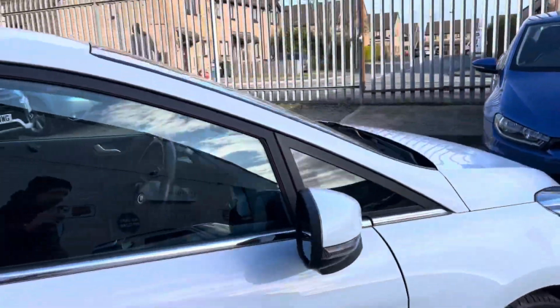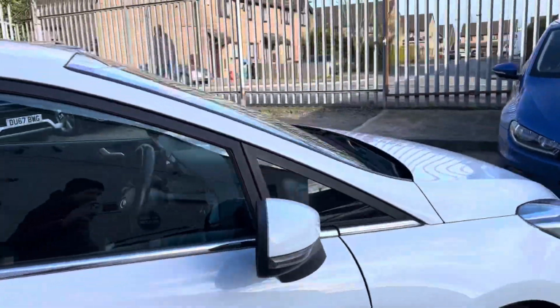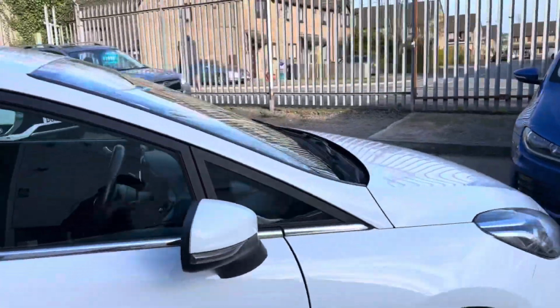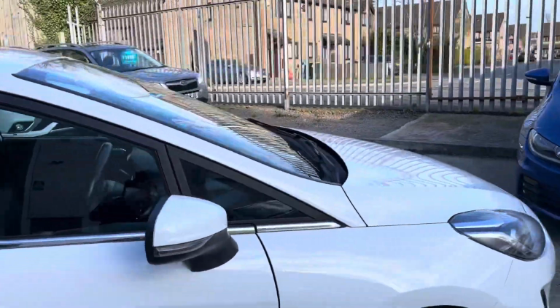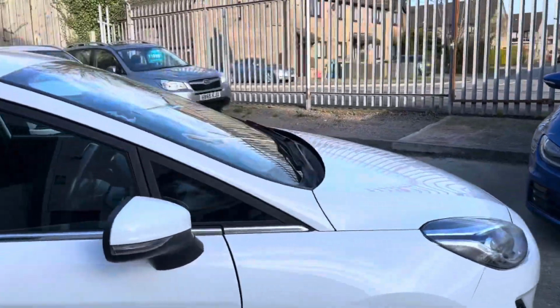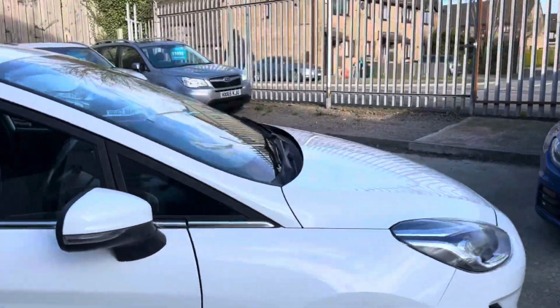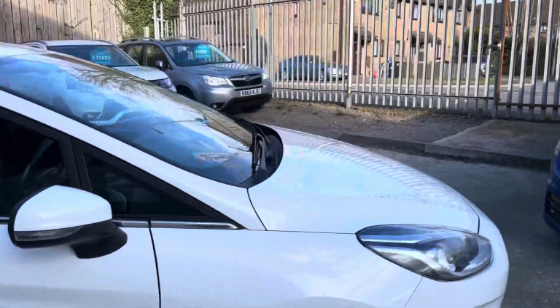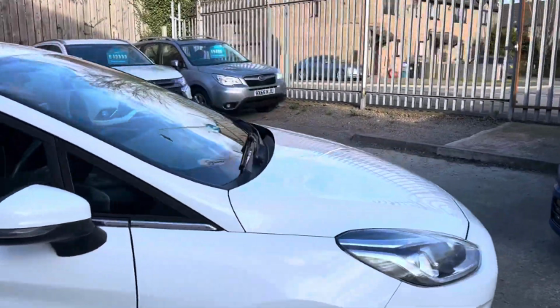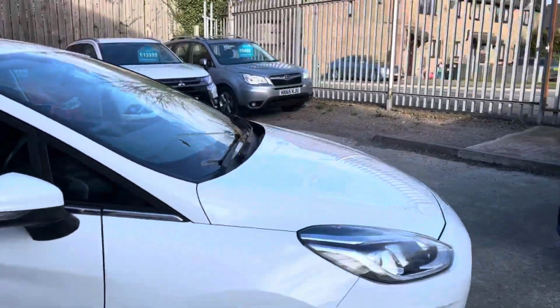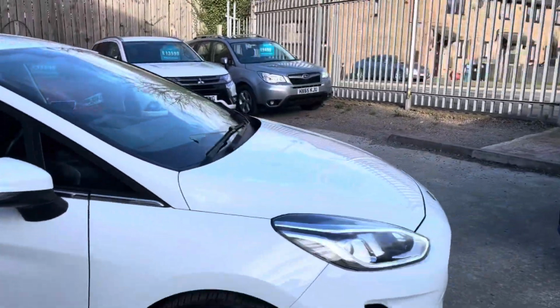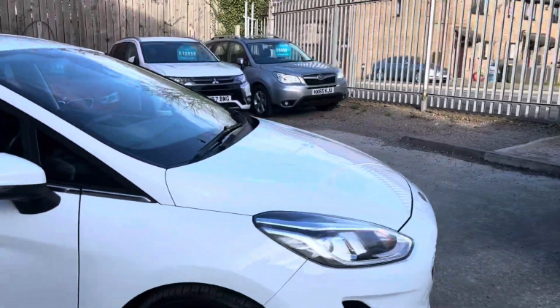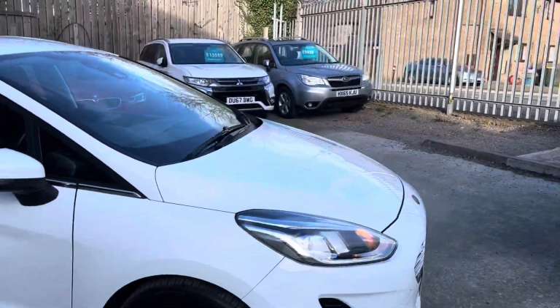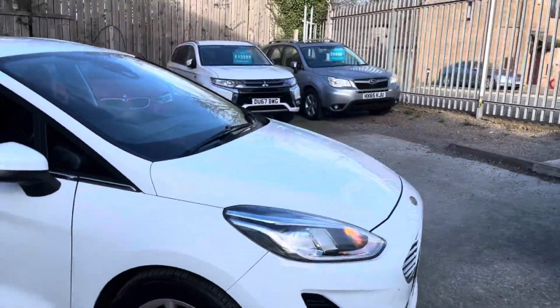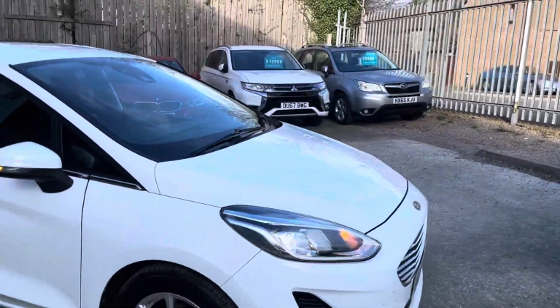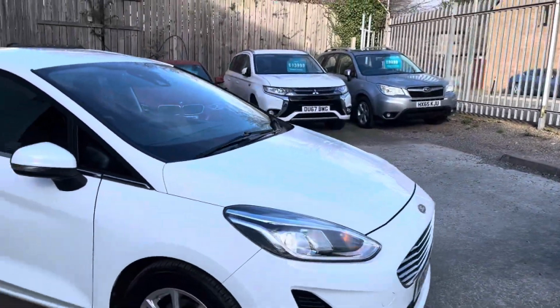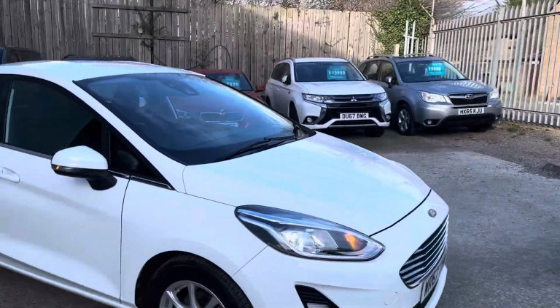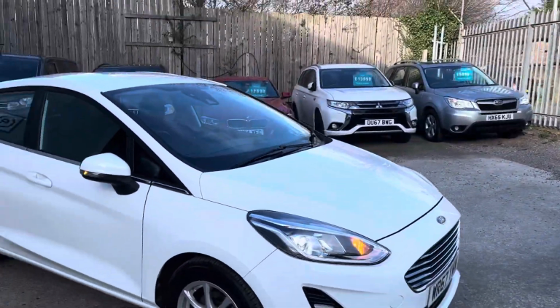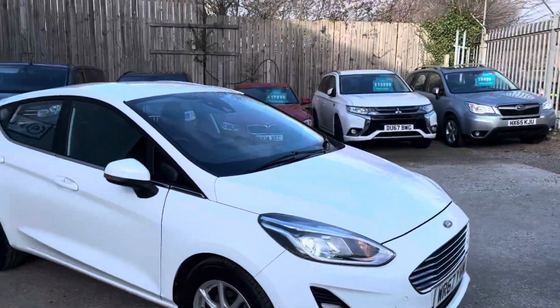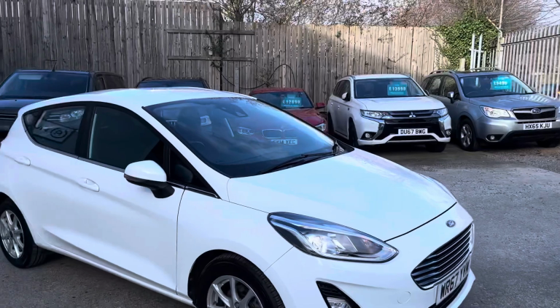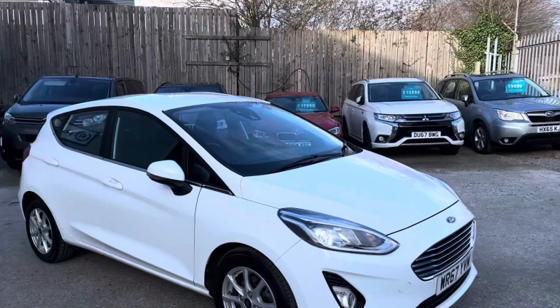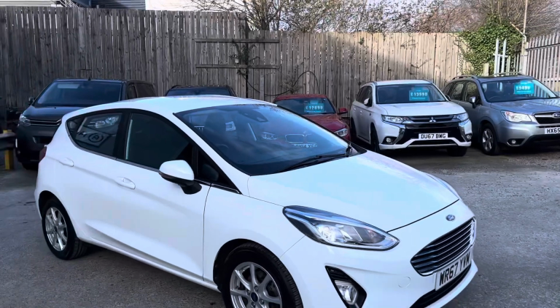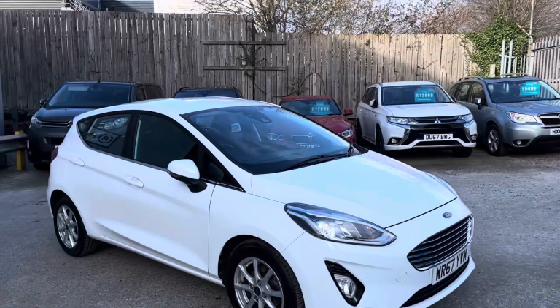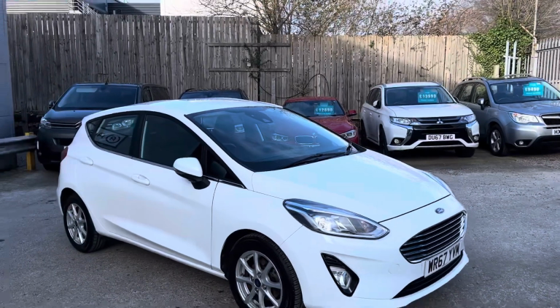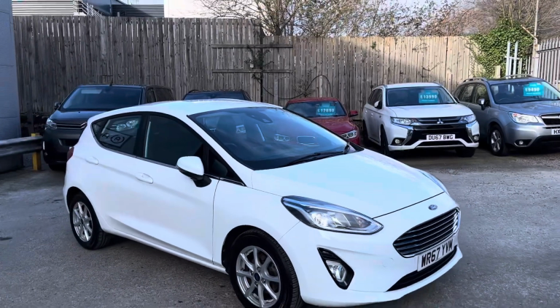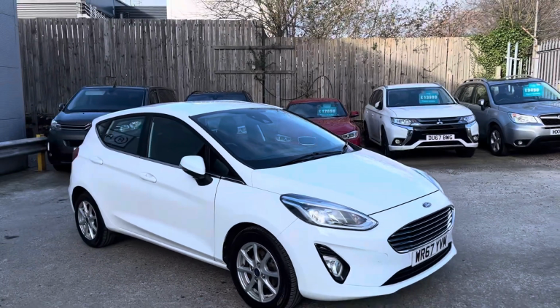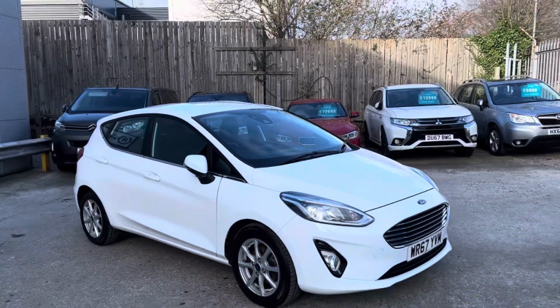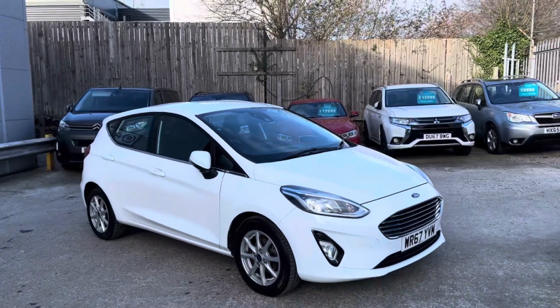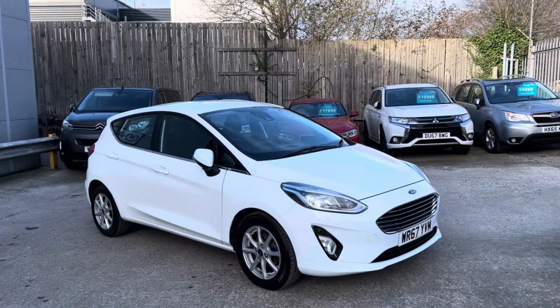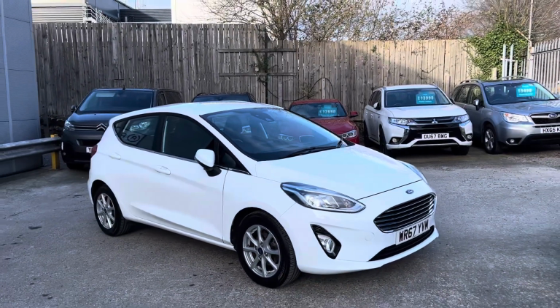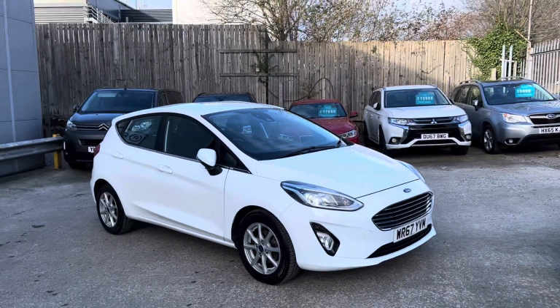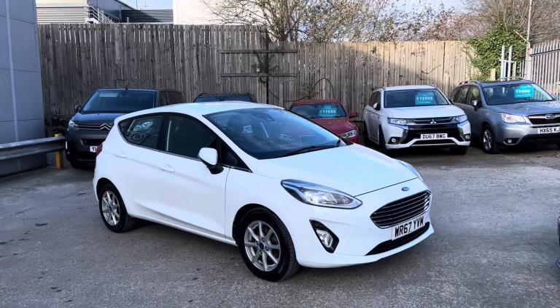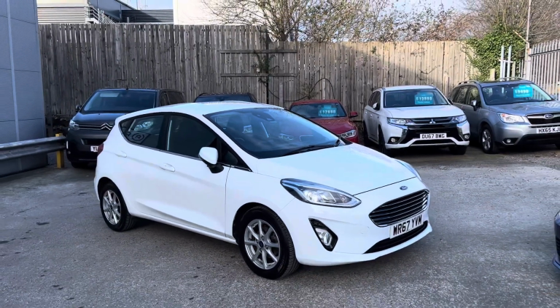And that's the walk-around of our Ford Fiesta.